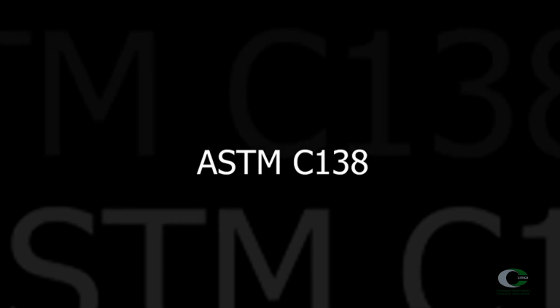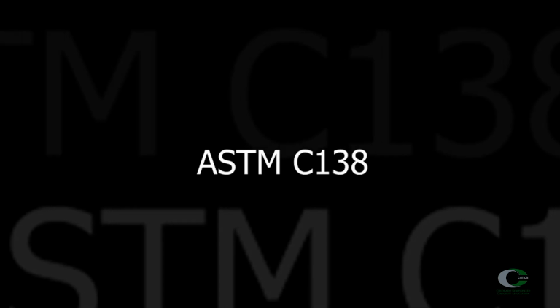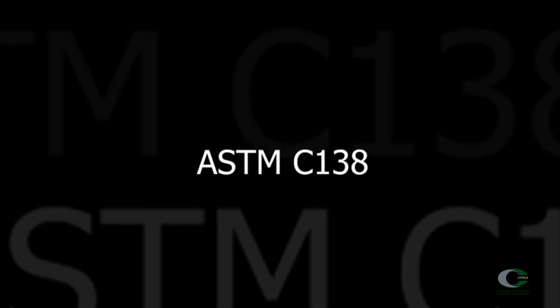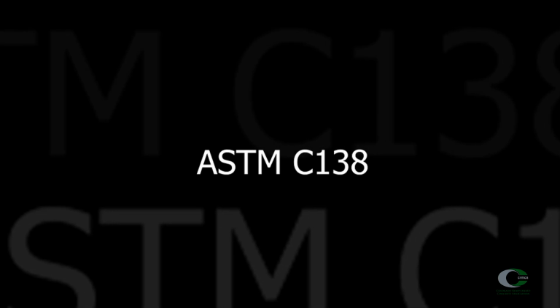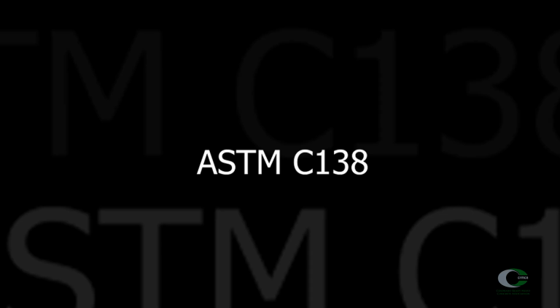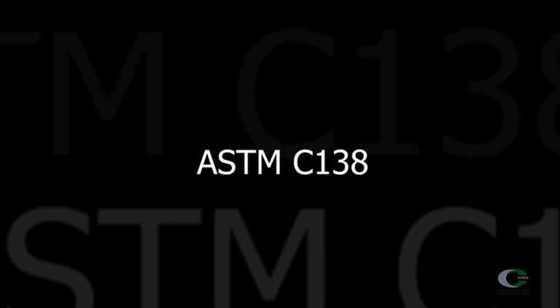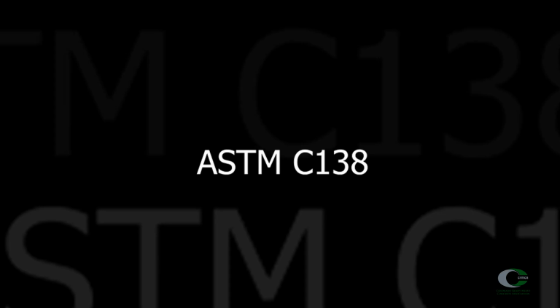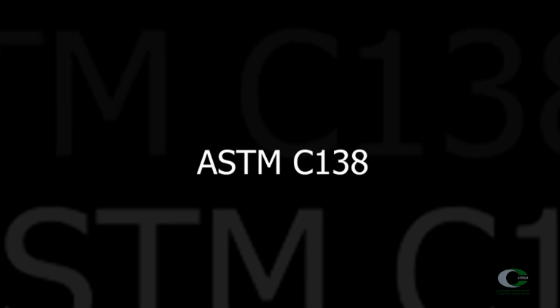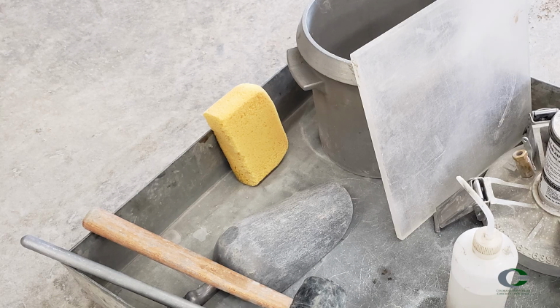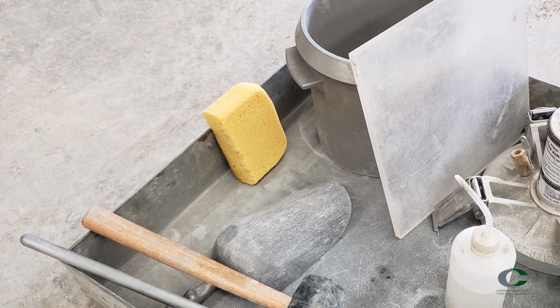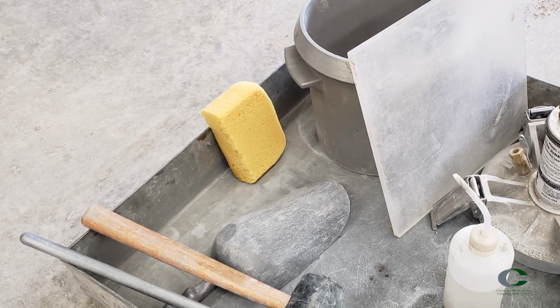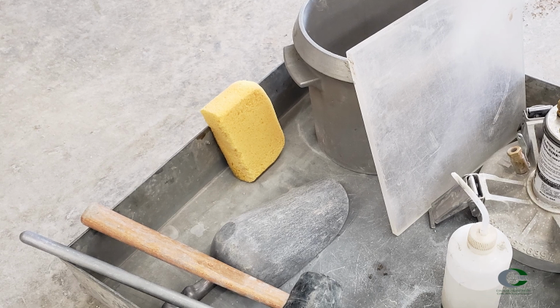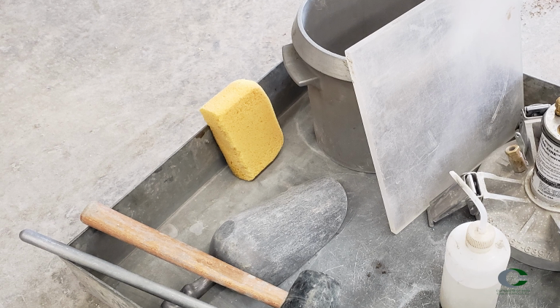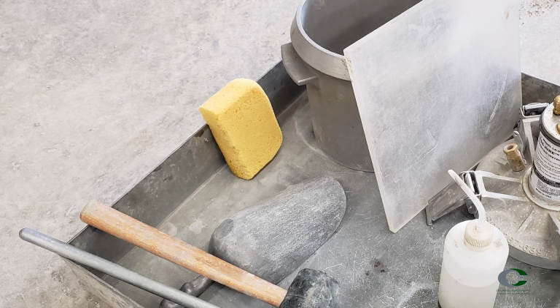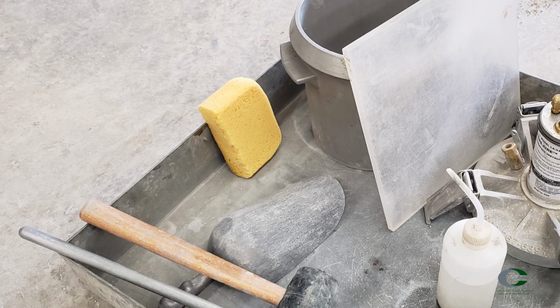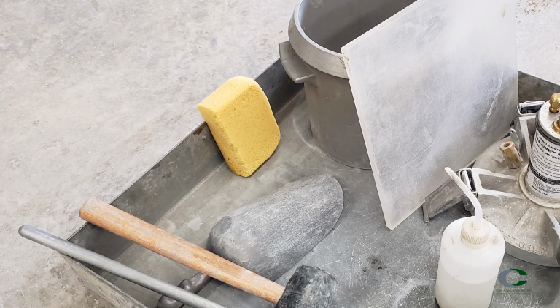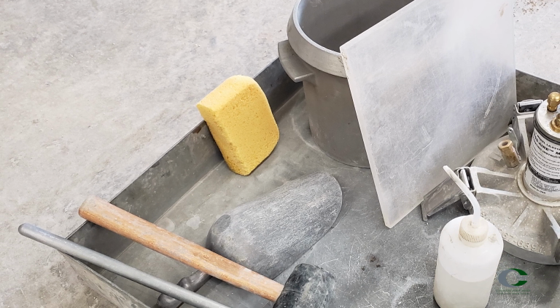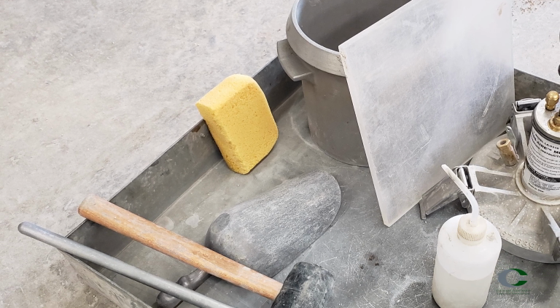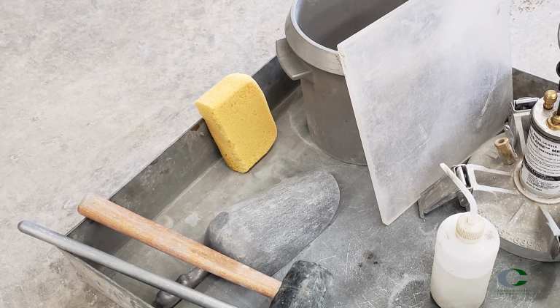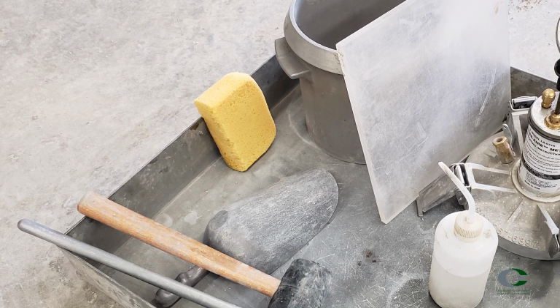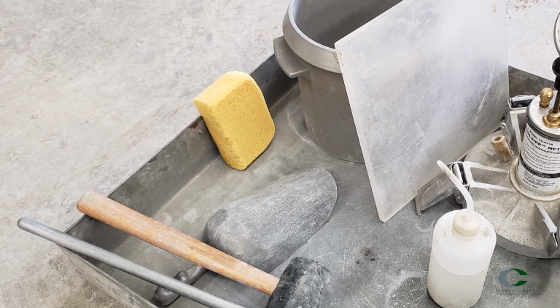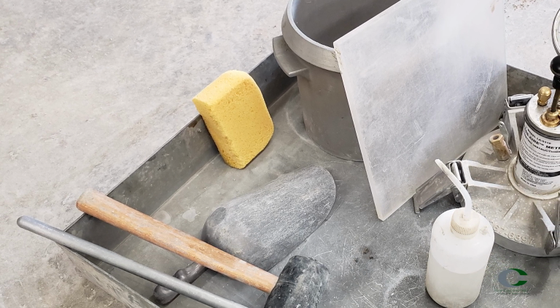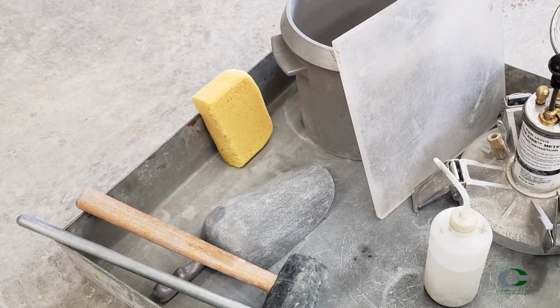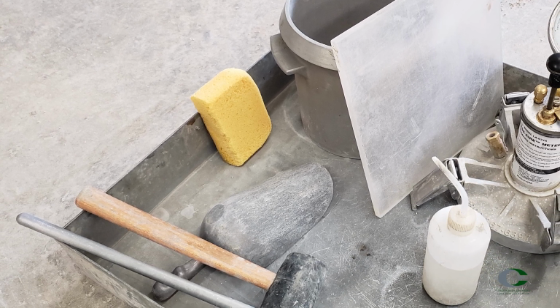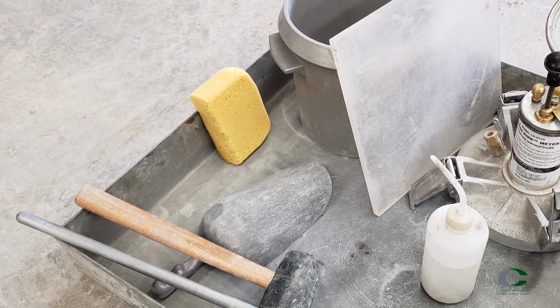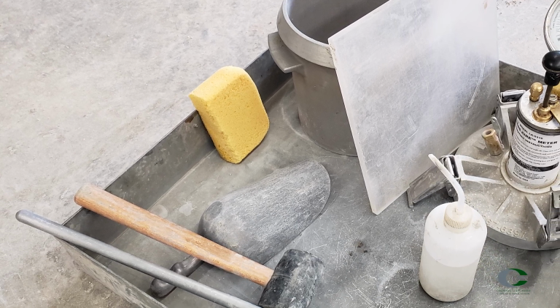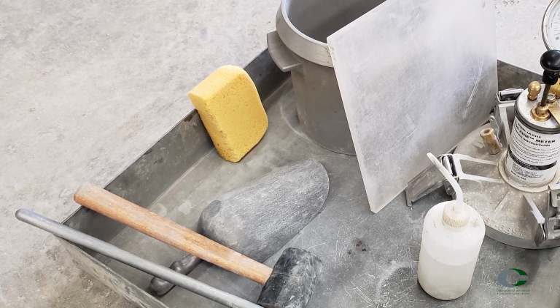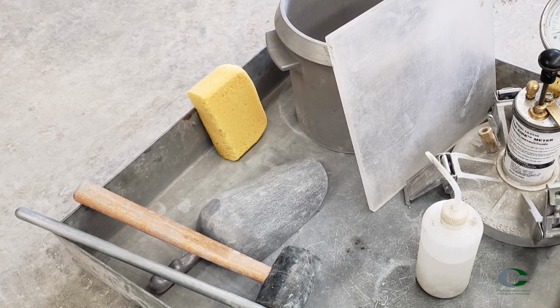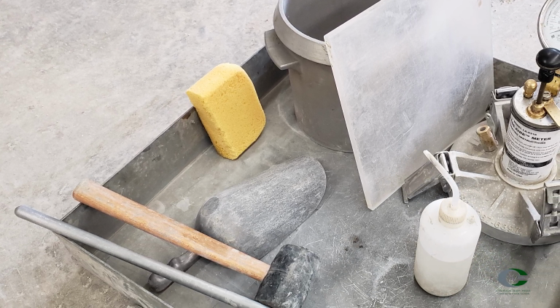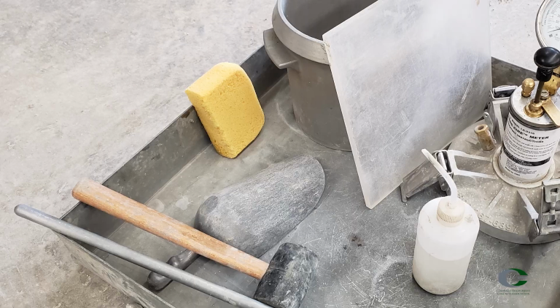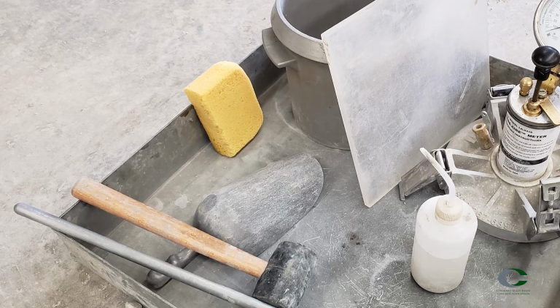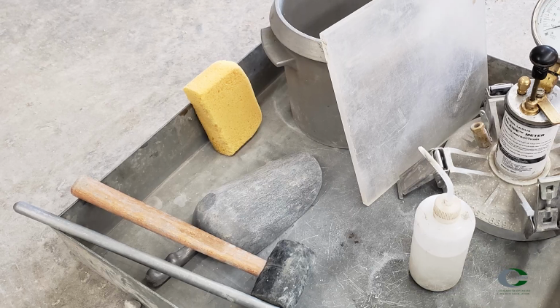Let's go over the procedure first. Make sure you have the measure, a 5/8-inch rod, a mallet, a scoop, and a scale.